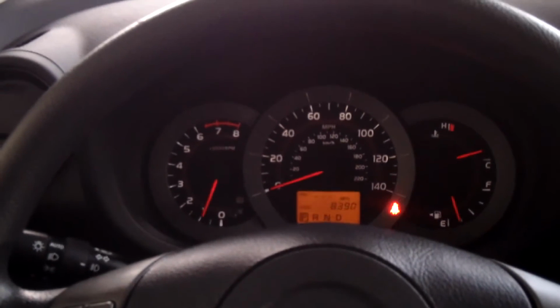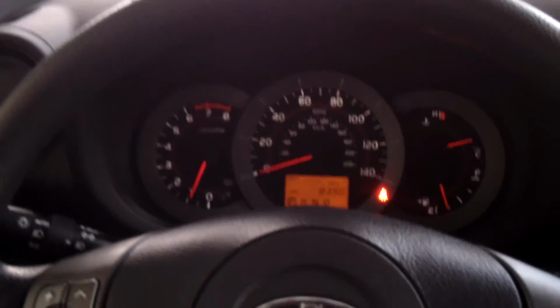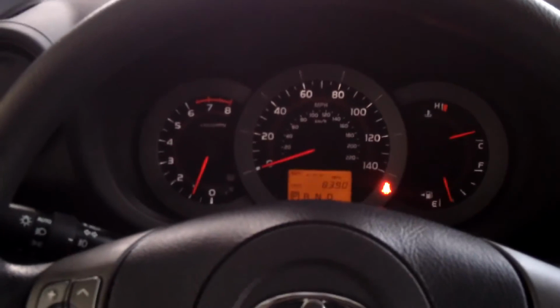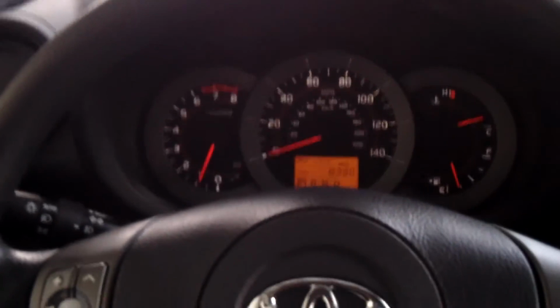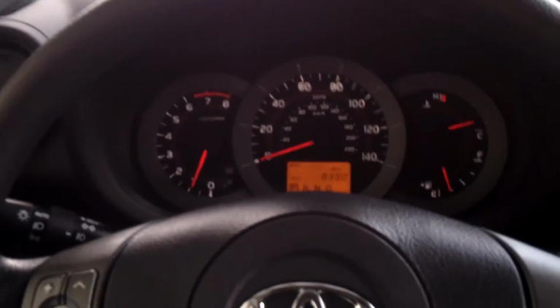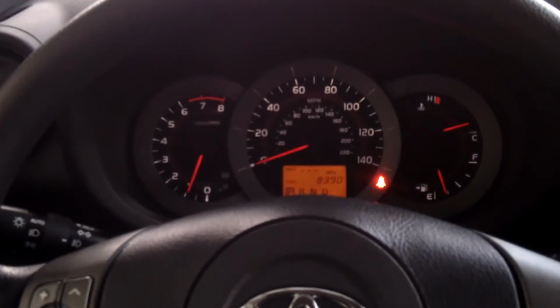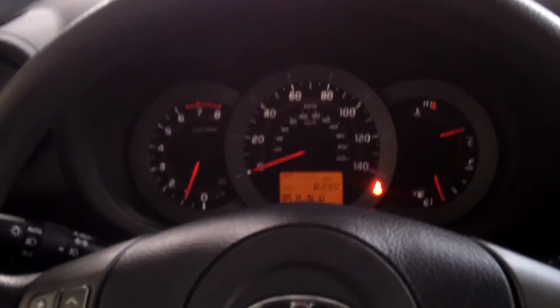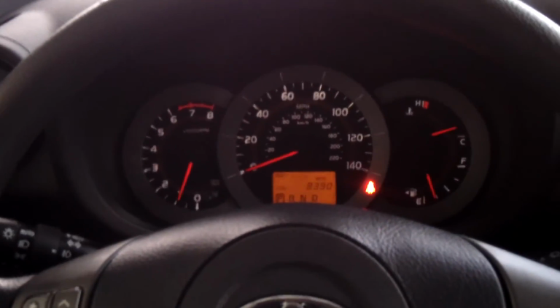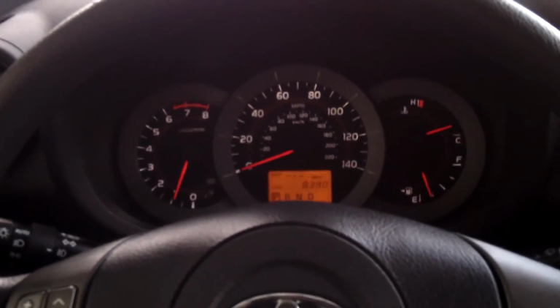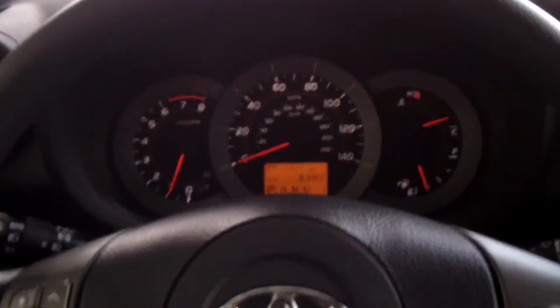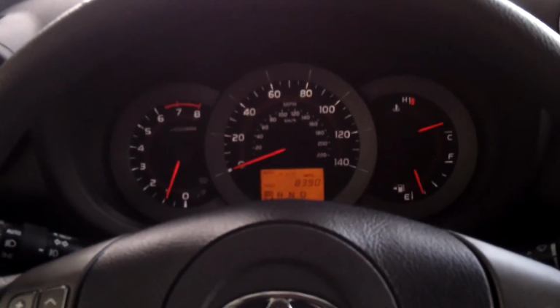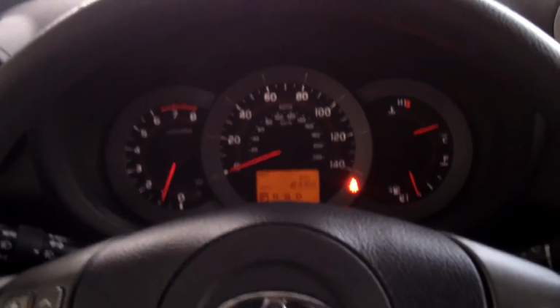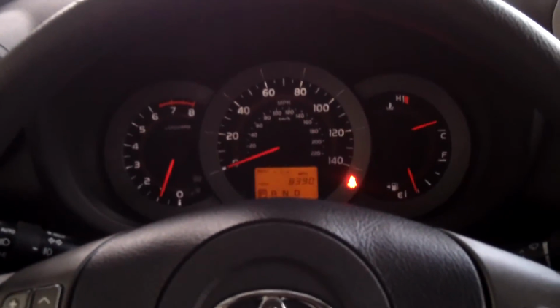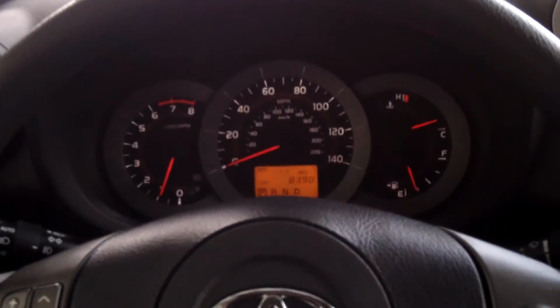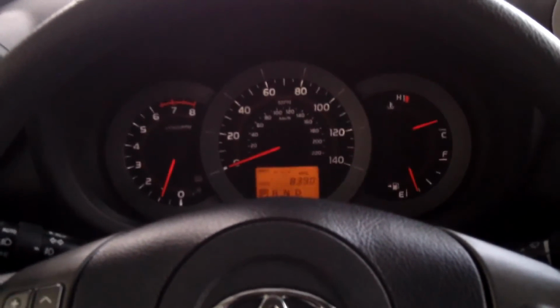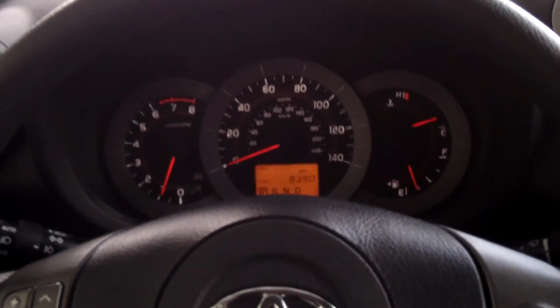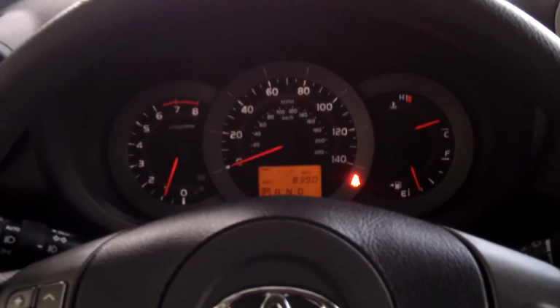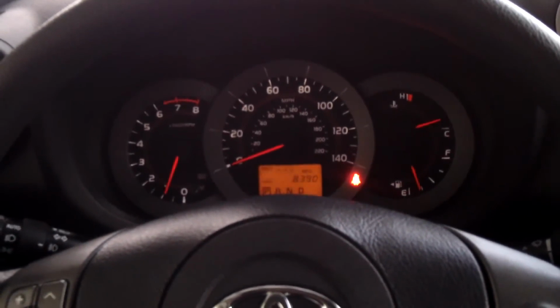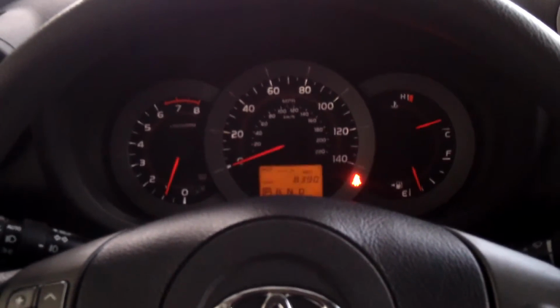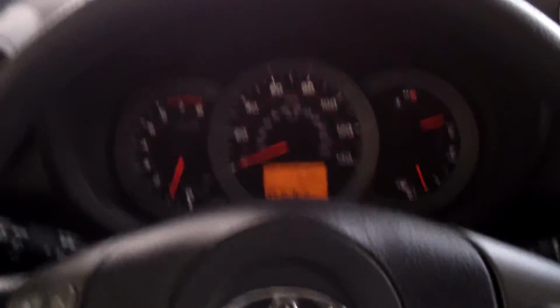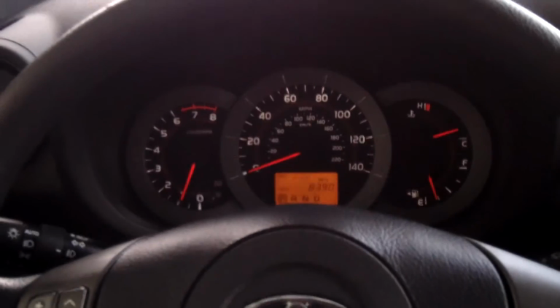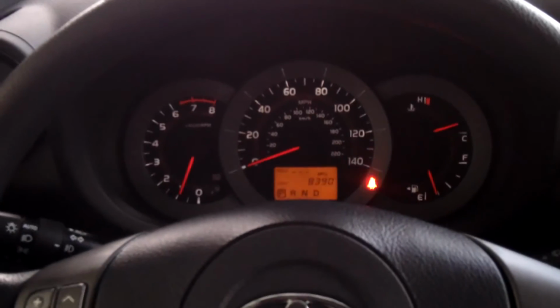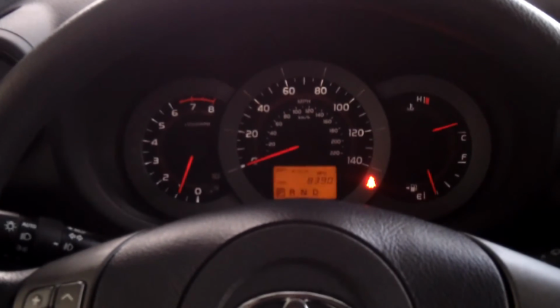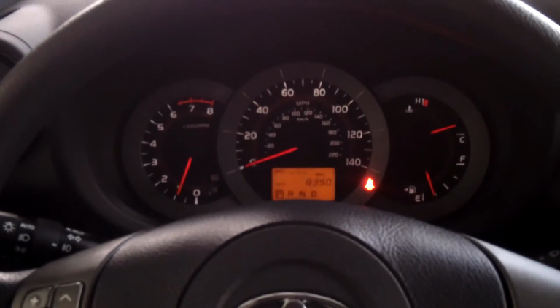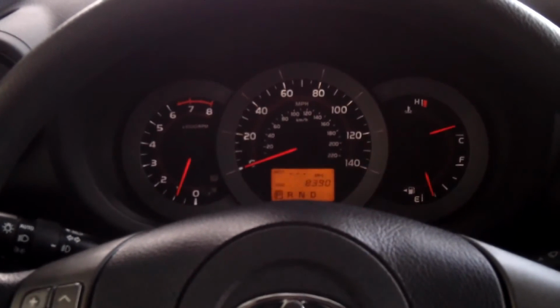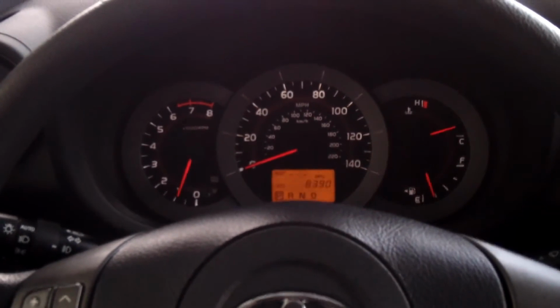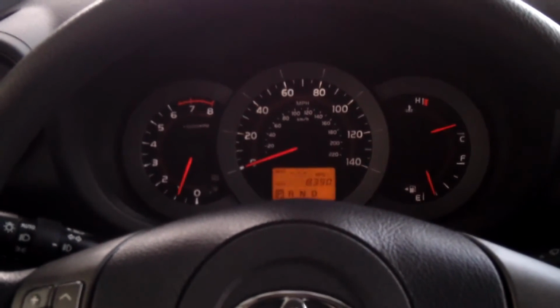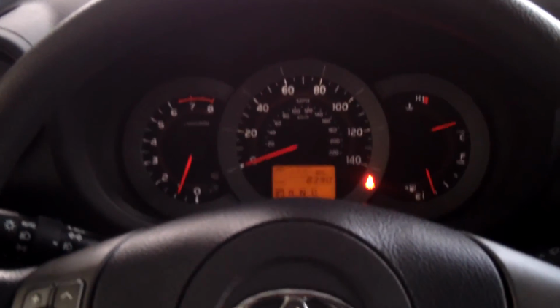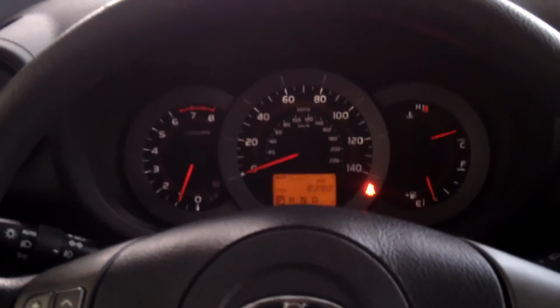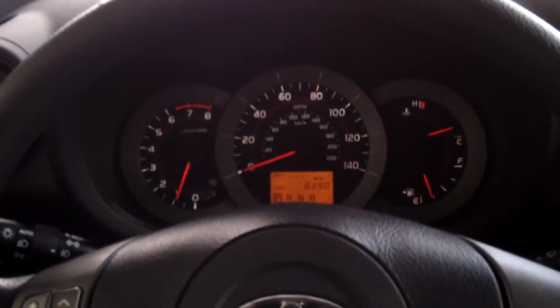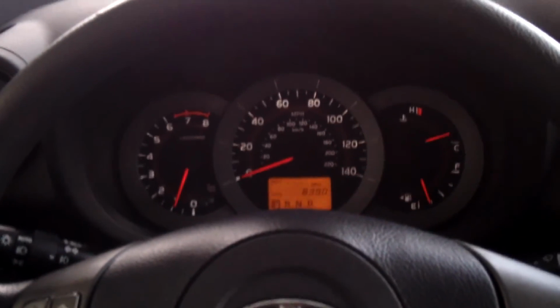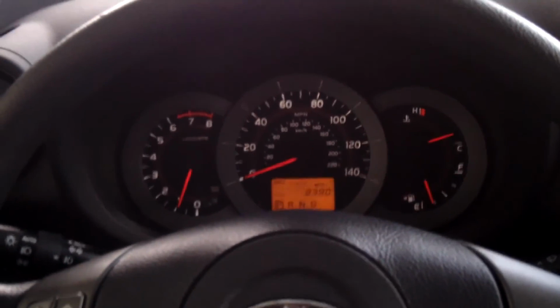You can come down to 5103 Harrison Avenue and we would be happy to show you this car, or you can go to our website at toyotofbutte.com.